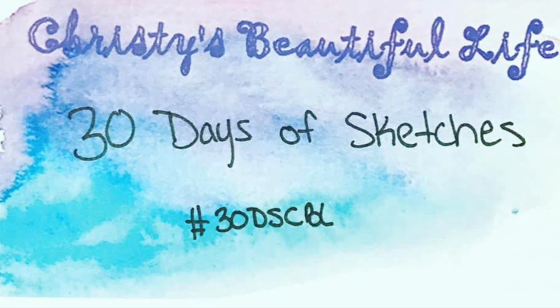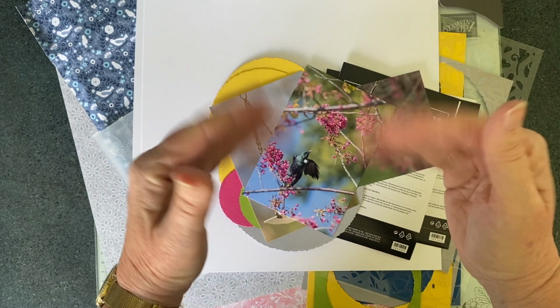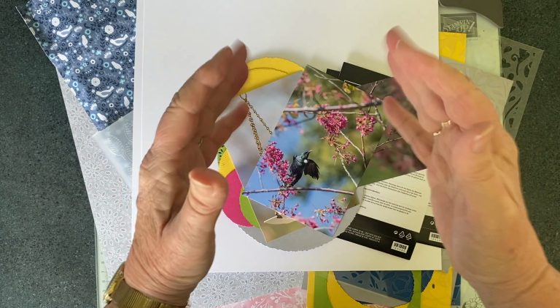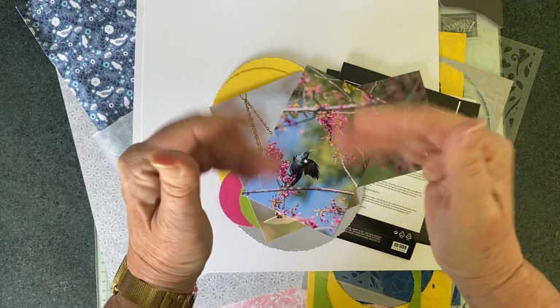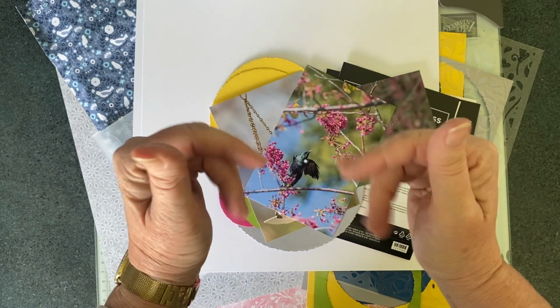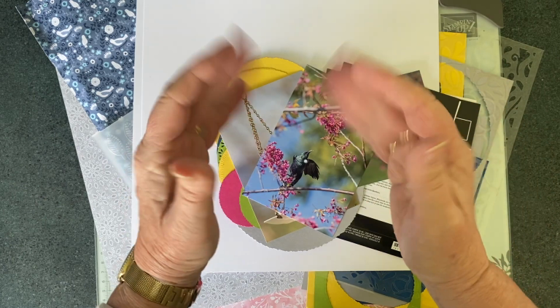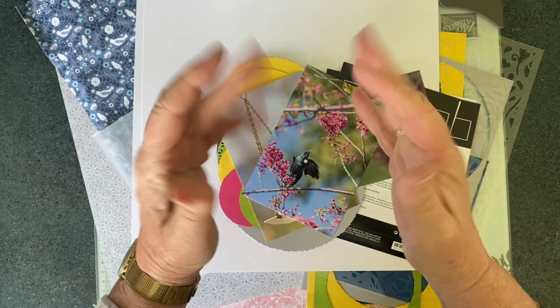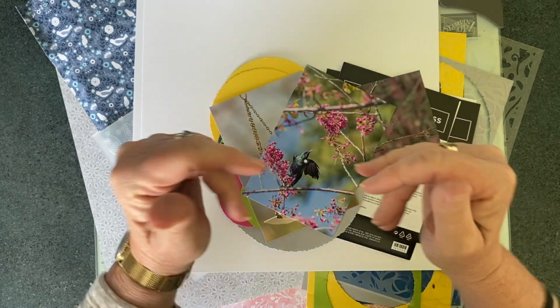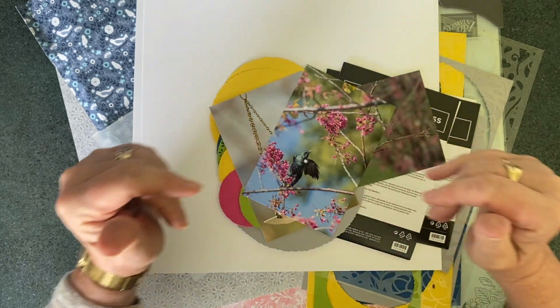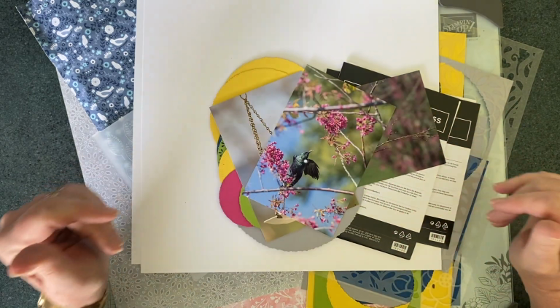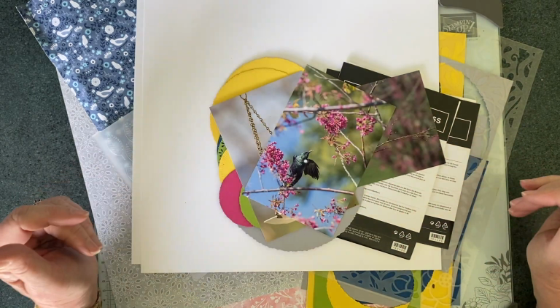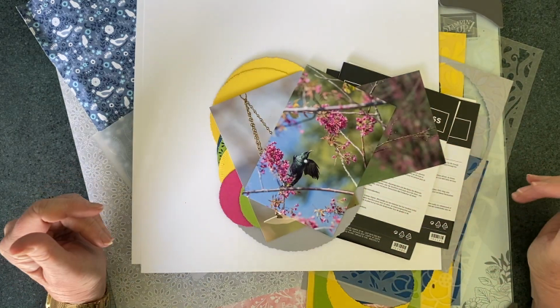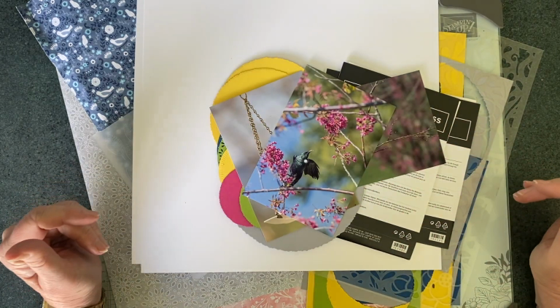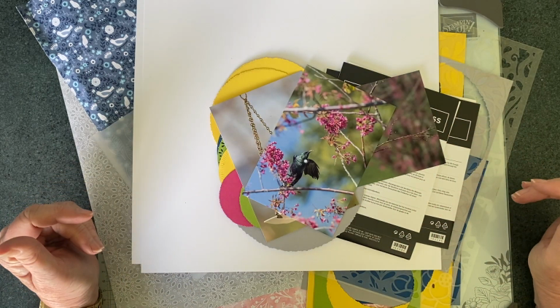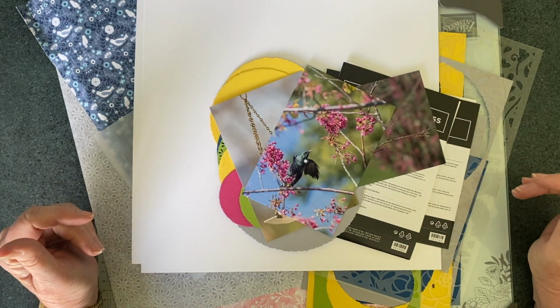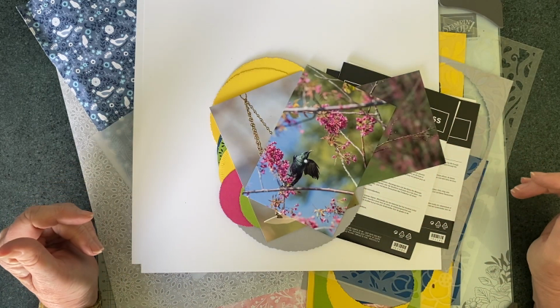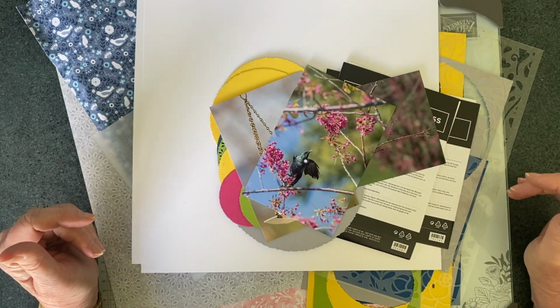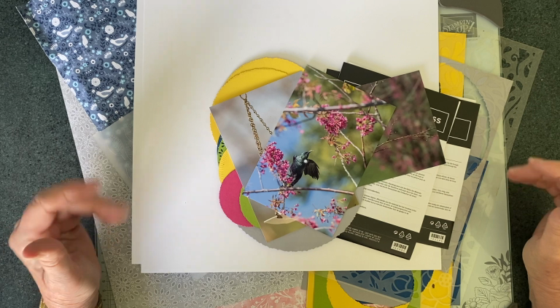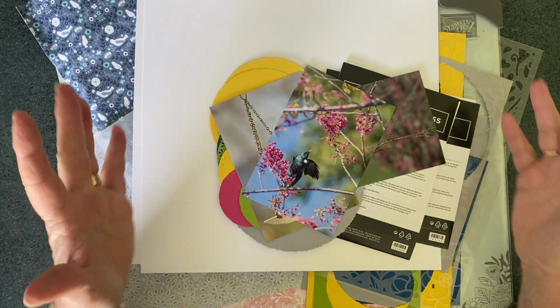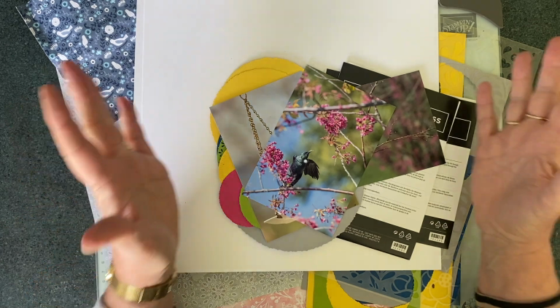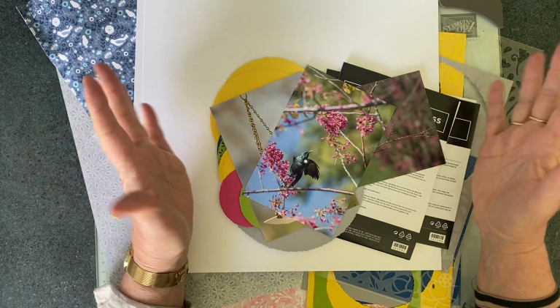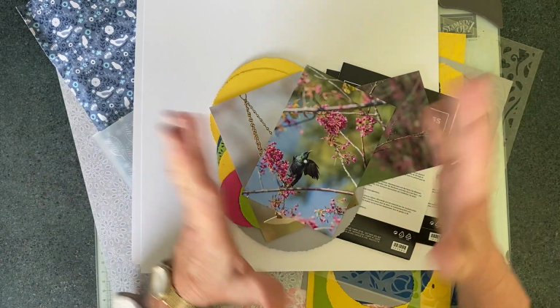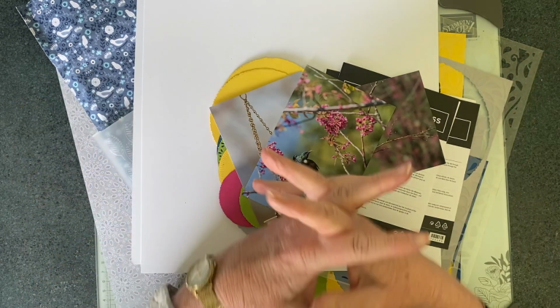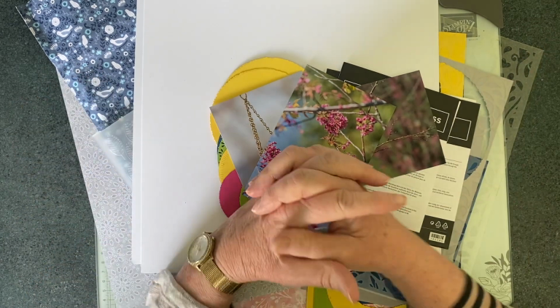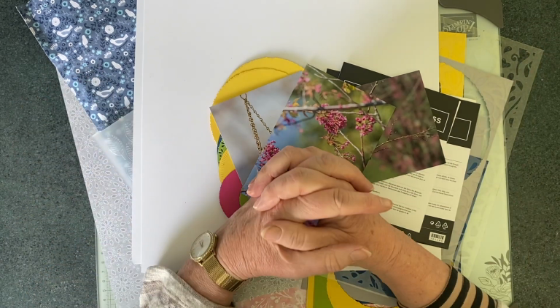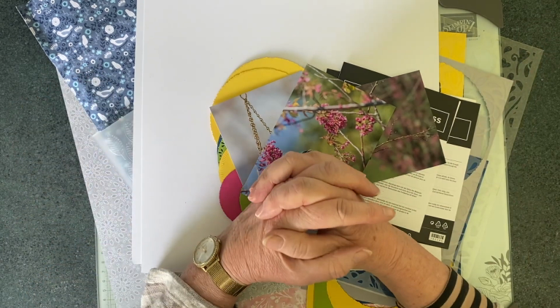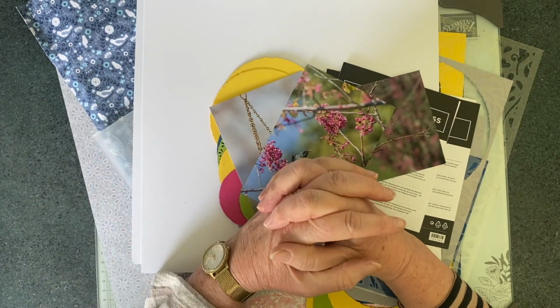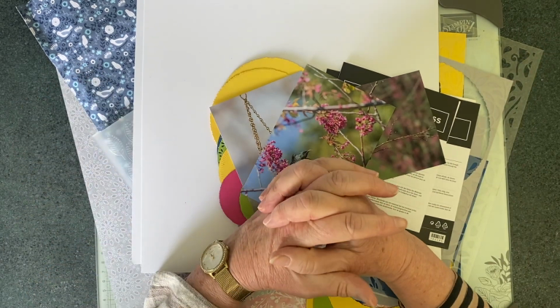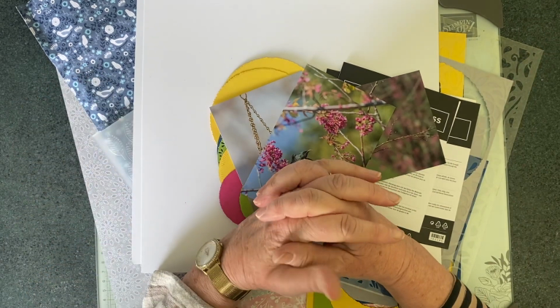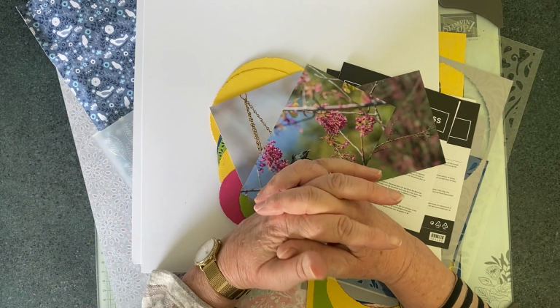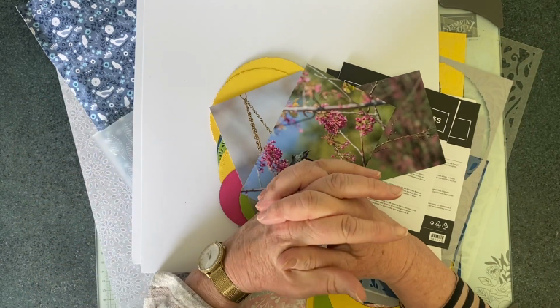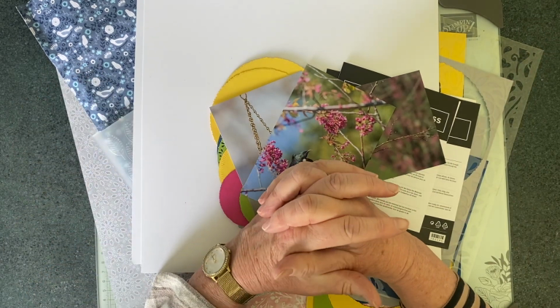Hi everybody, Linda here, the scrapbooking photographer. Welcome to today's video. Thanks for joining me.